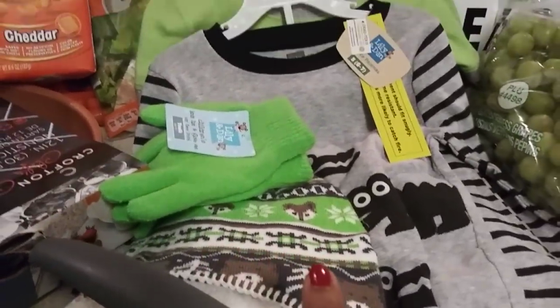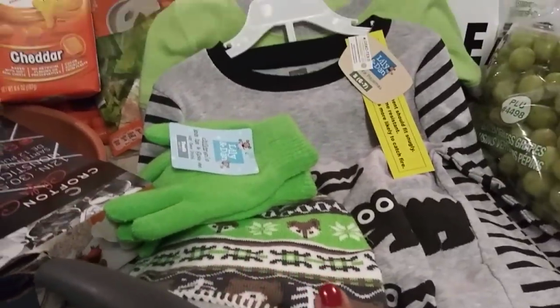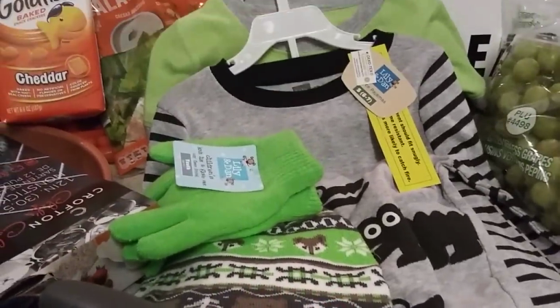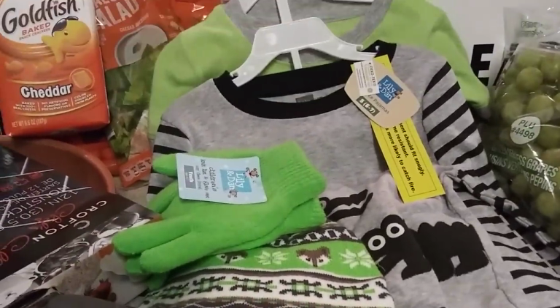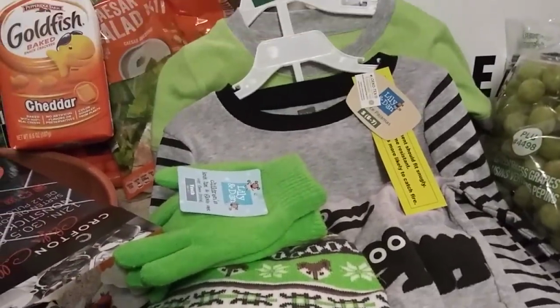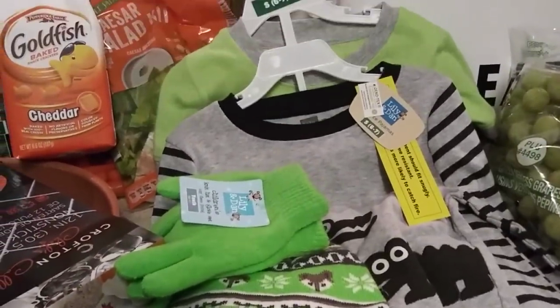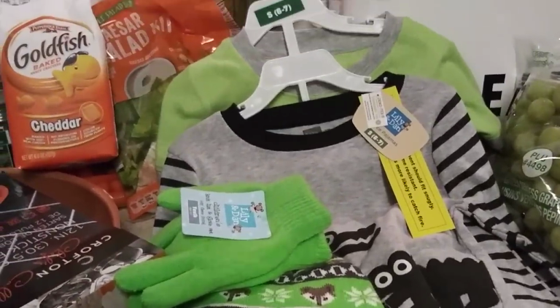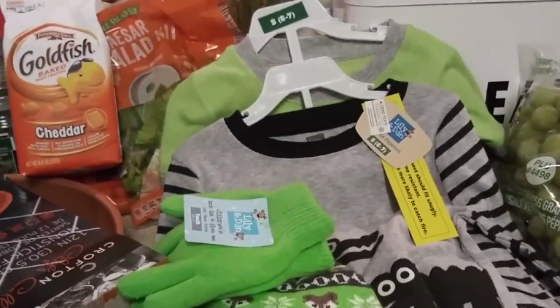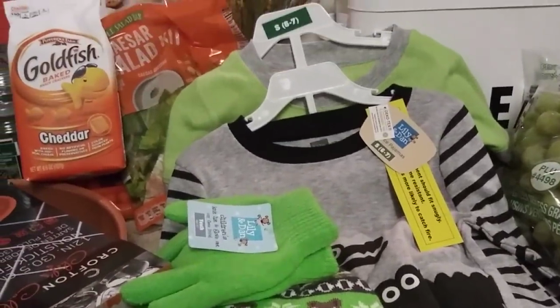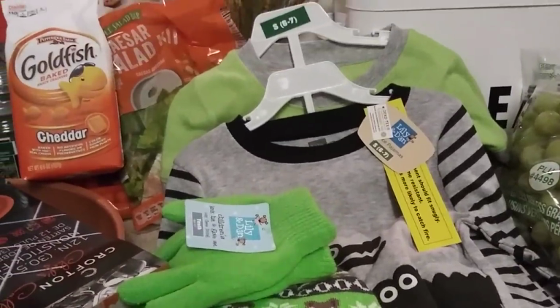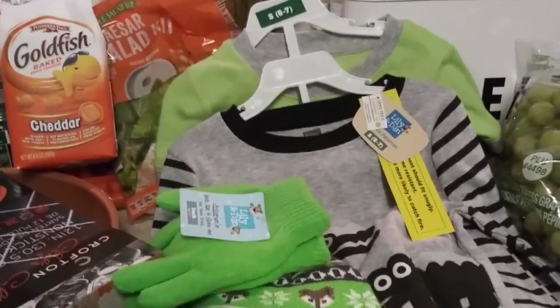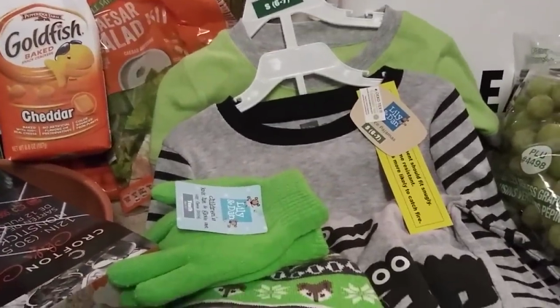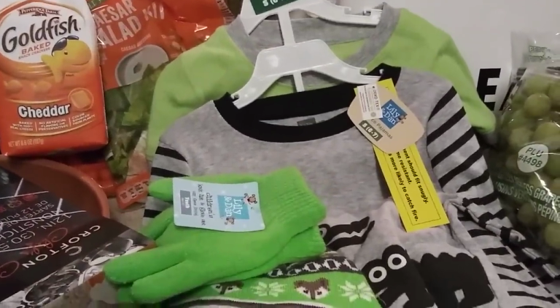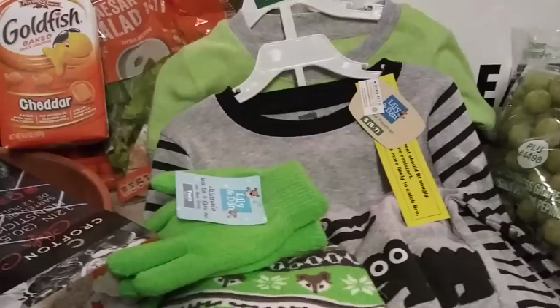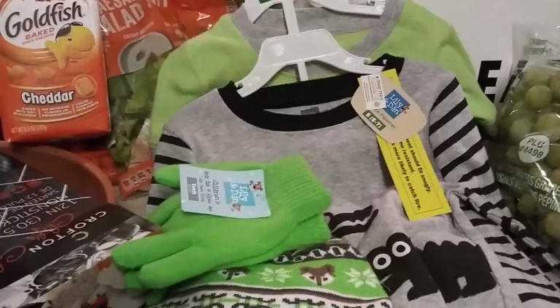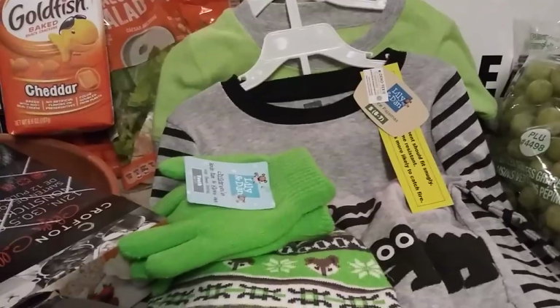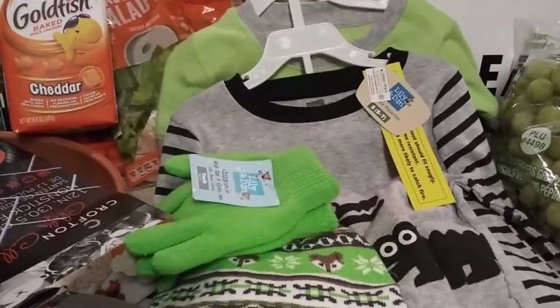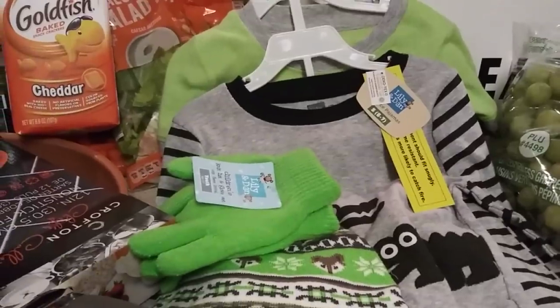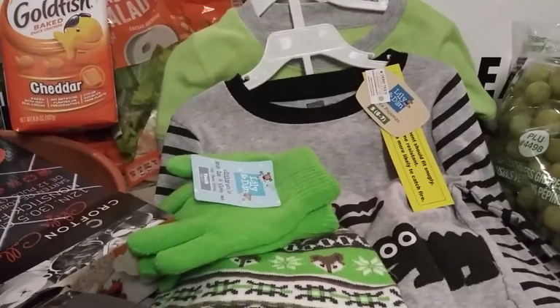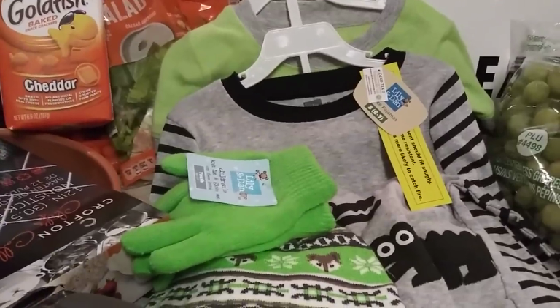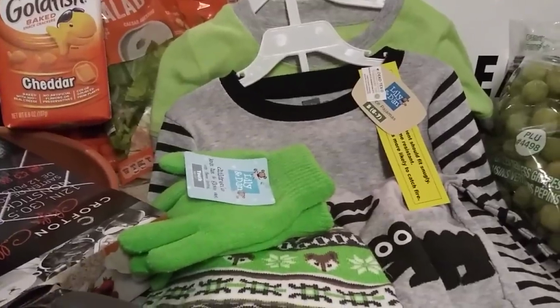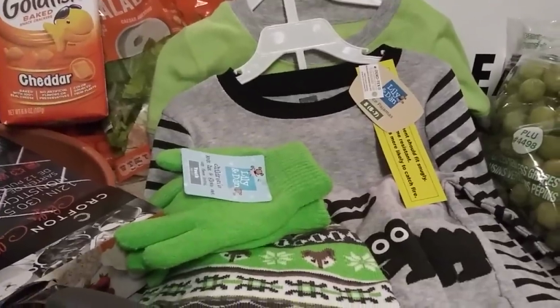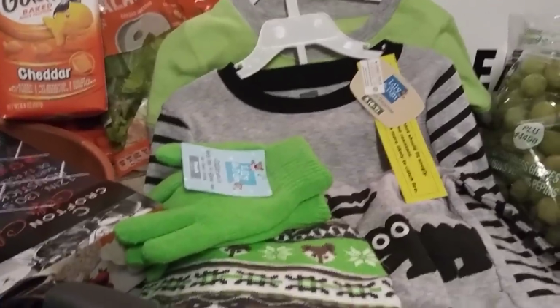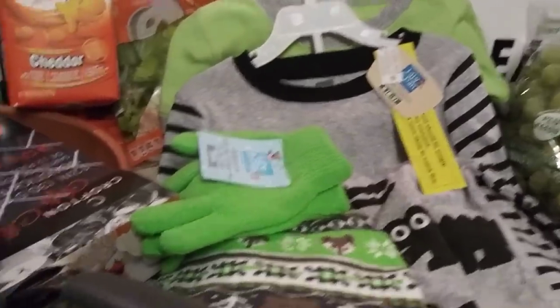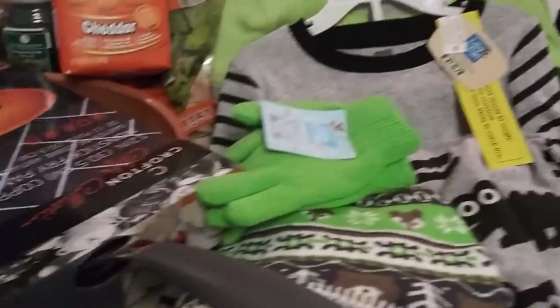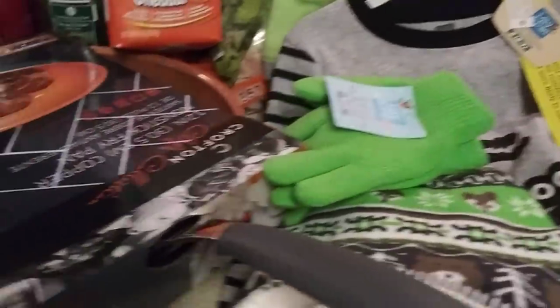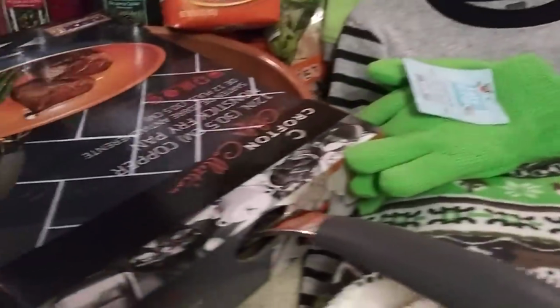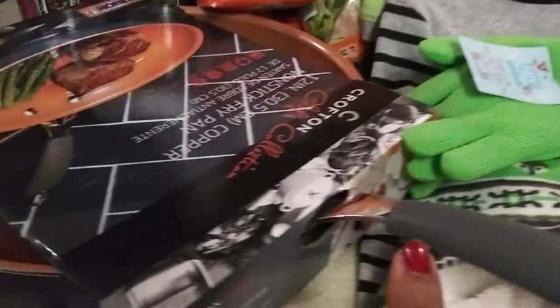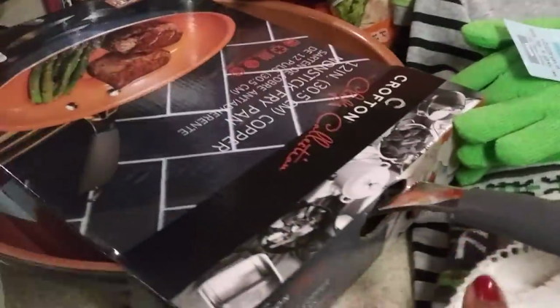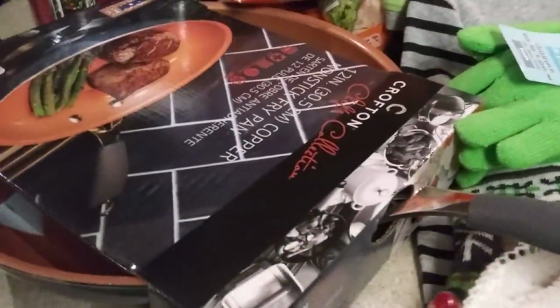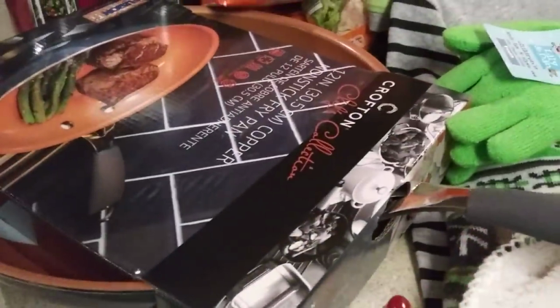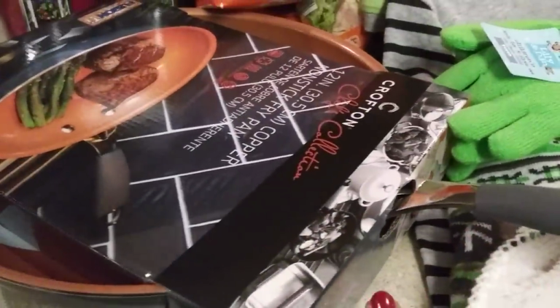I mainly want to share these pajamas for Saya — that's the main reason I went in there — and to get this pan. My counter is cluttered with stuff because we were cleaning the garage.